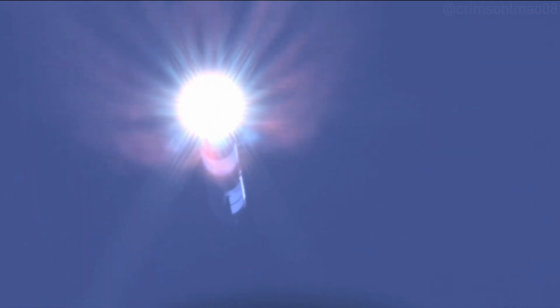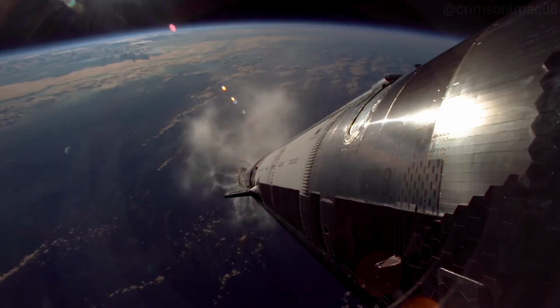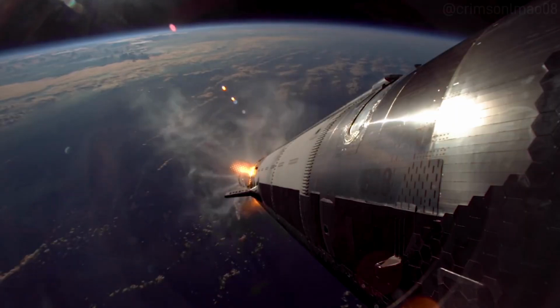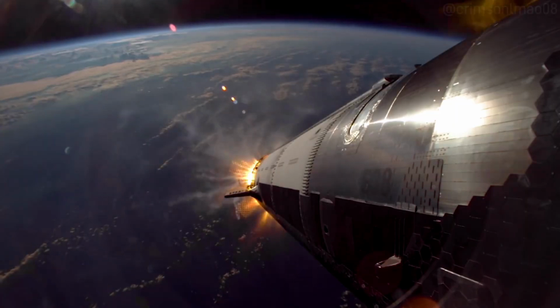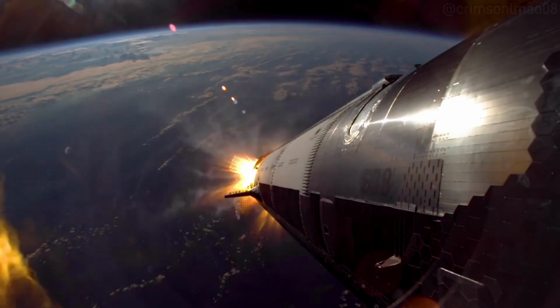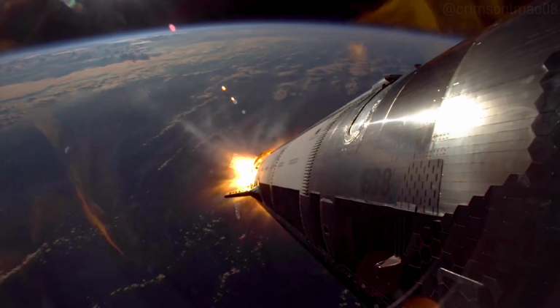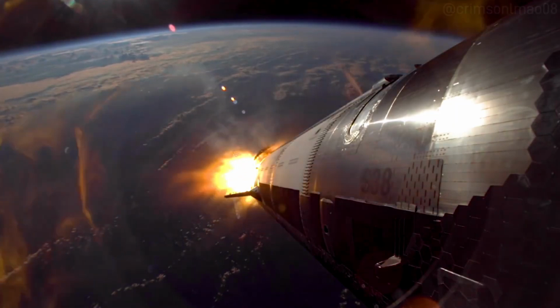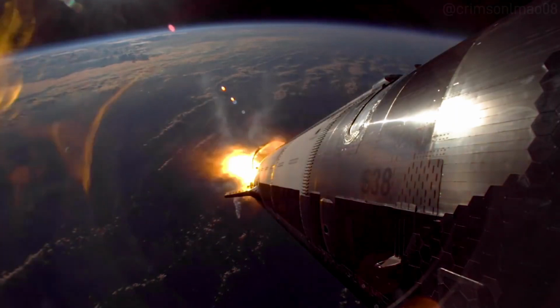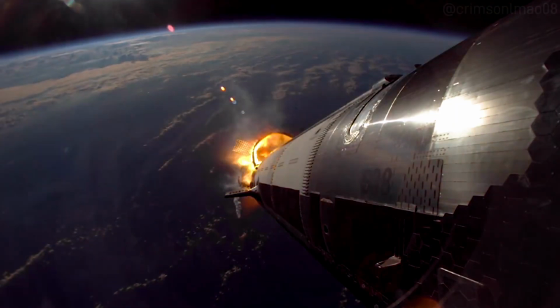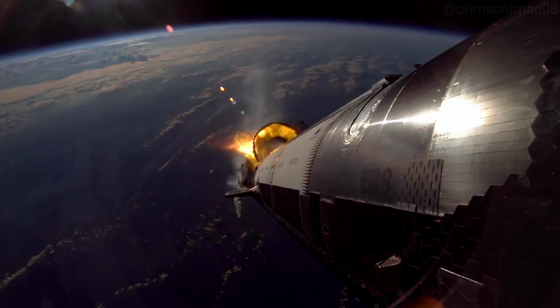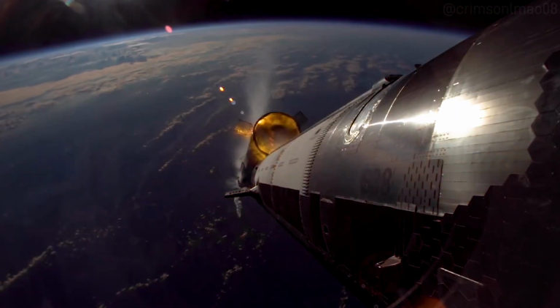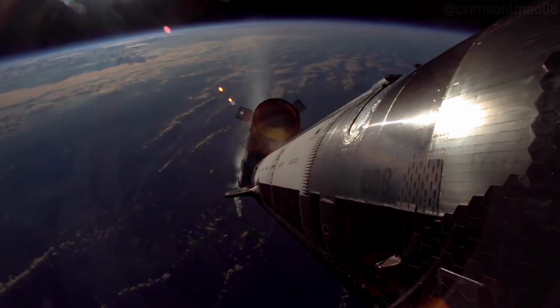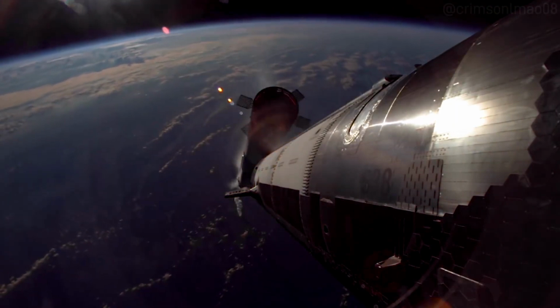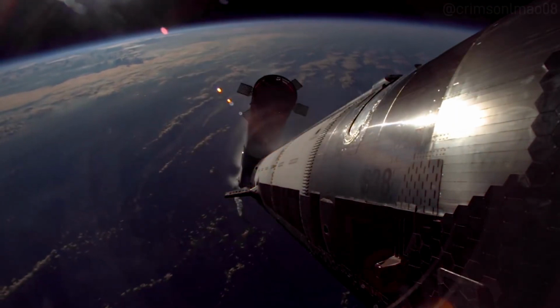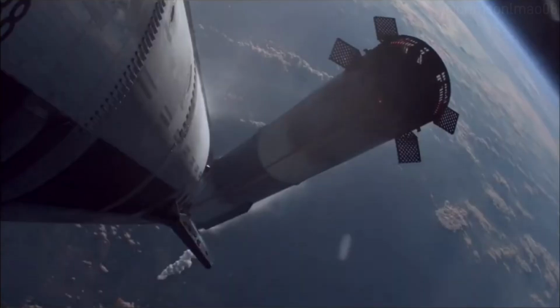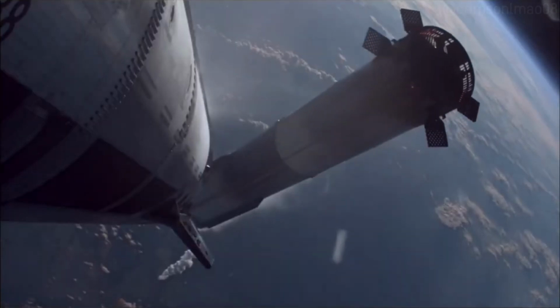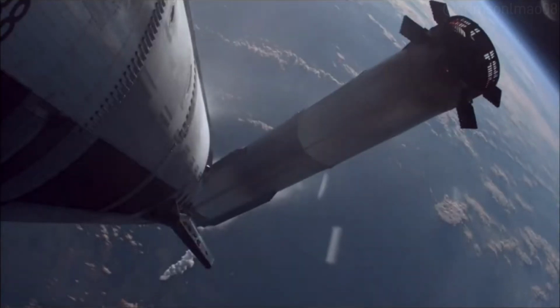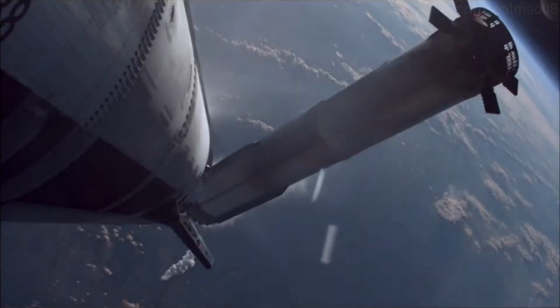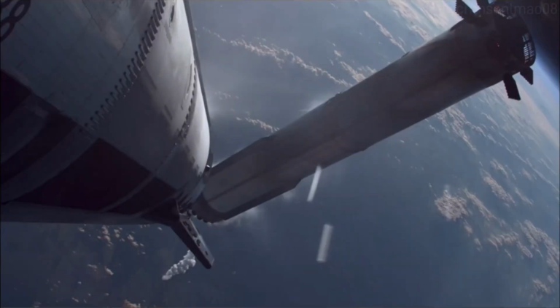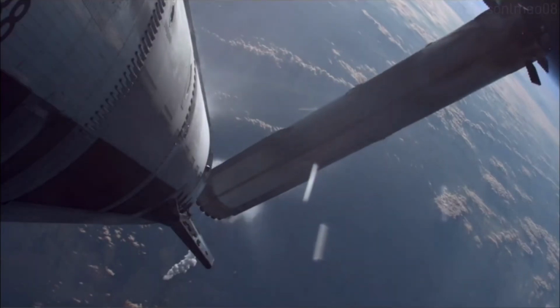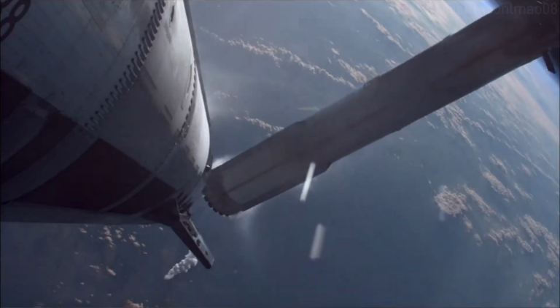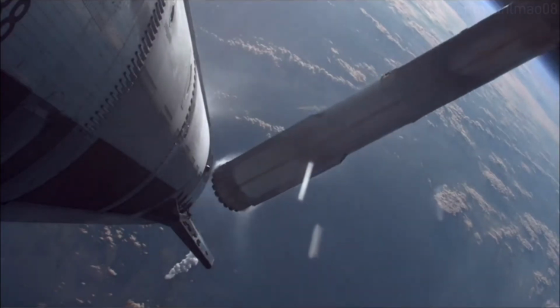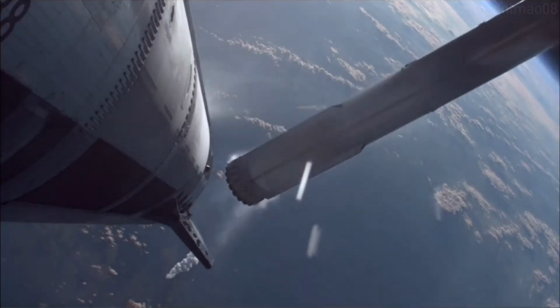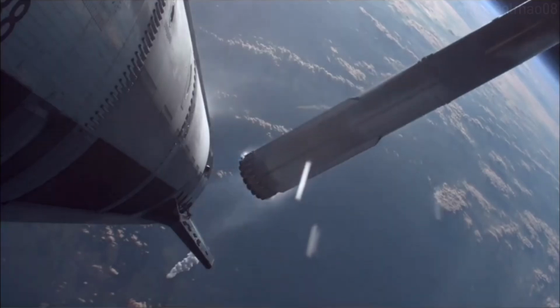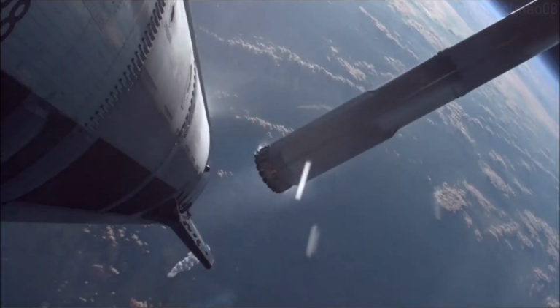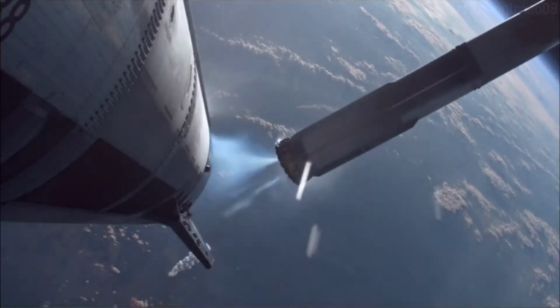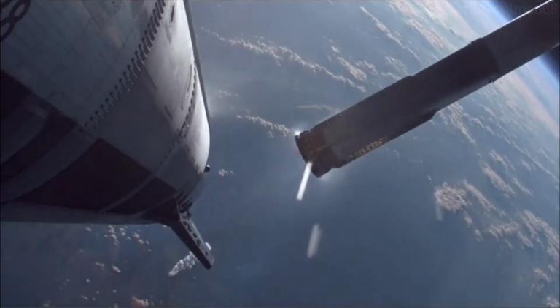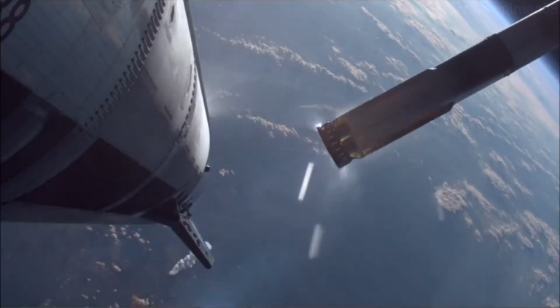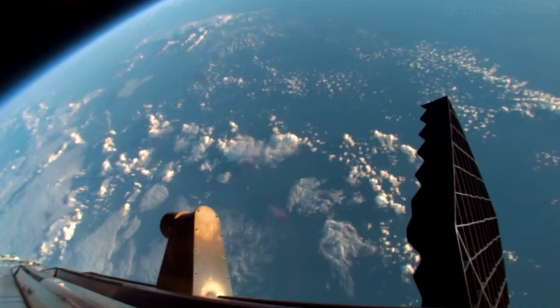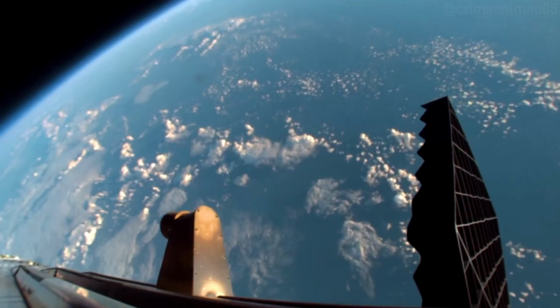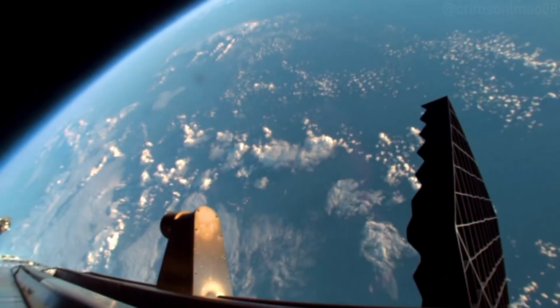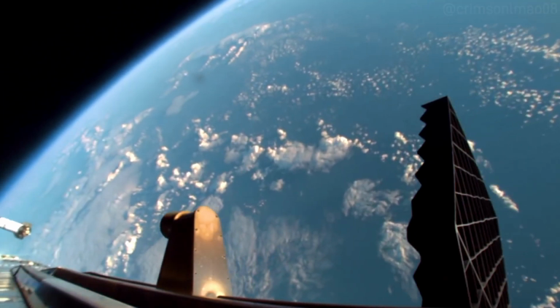Ship ignition. Stage separation. Spec burn startup.